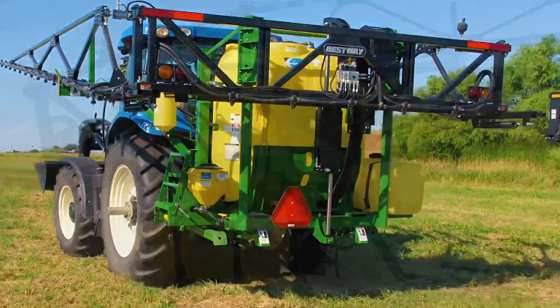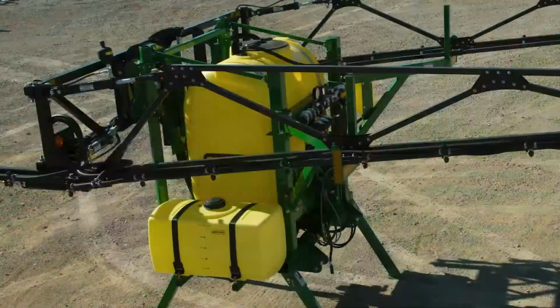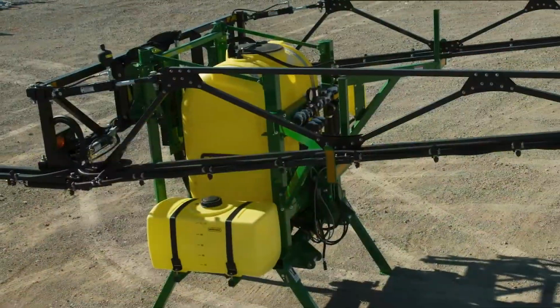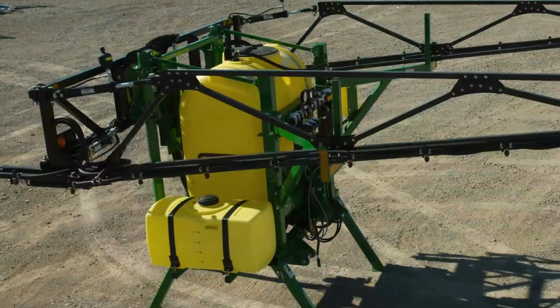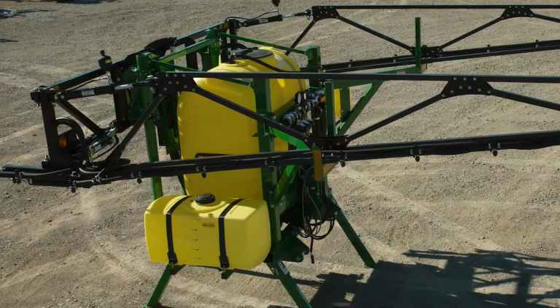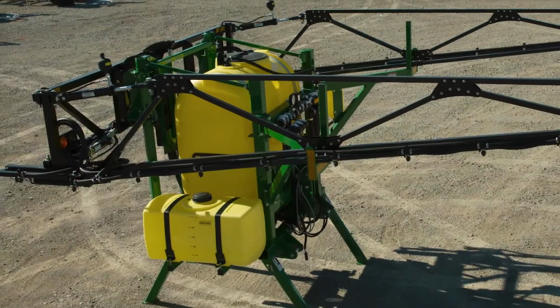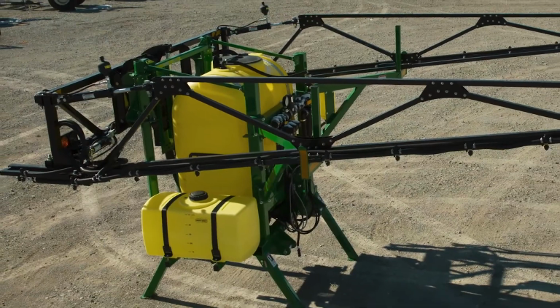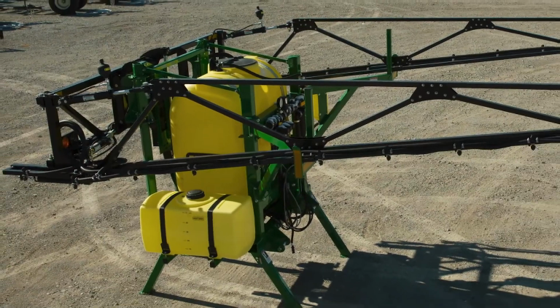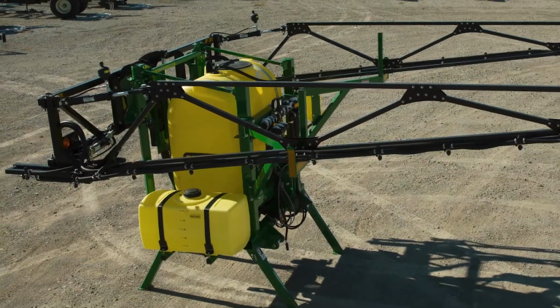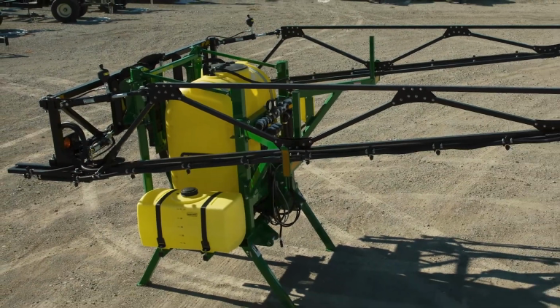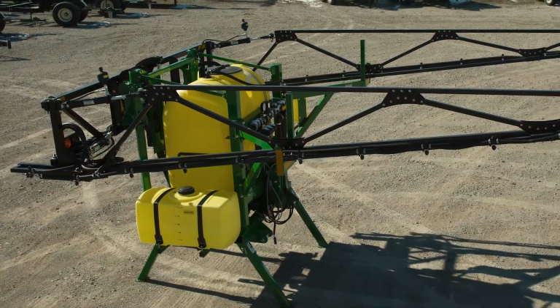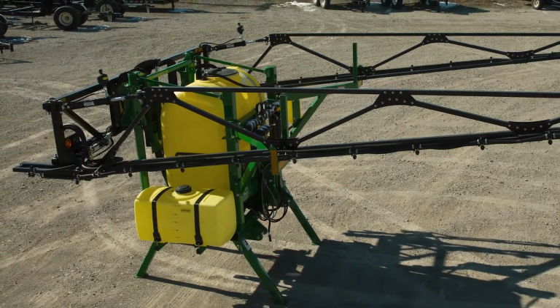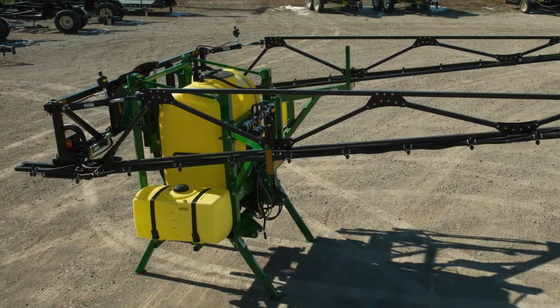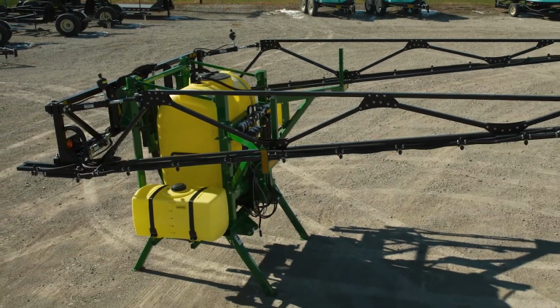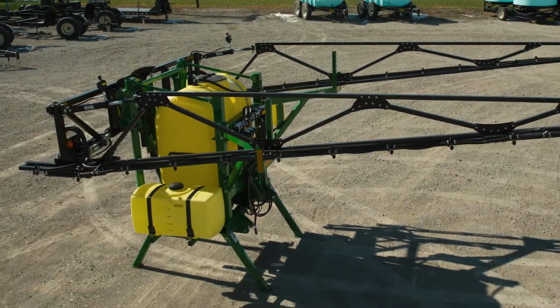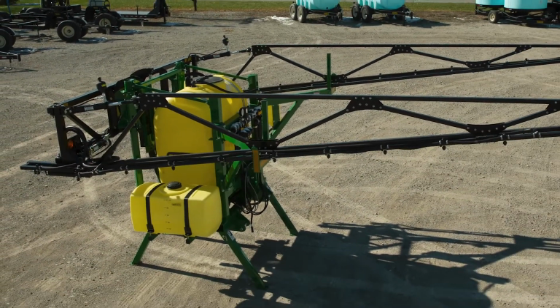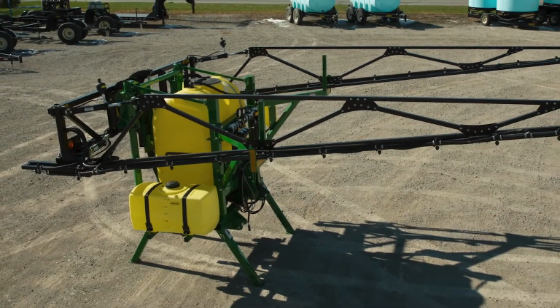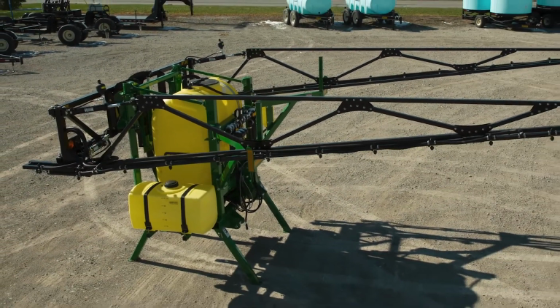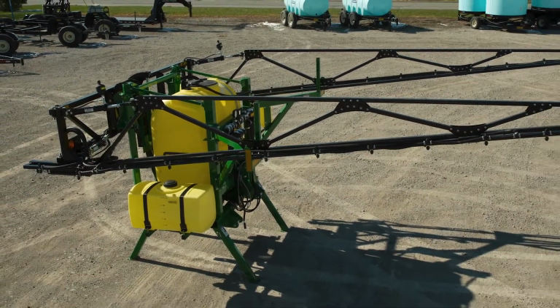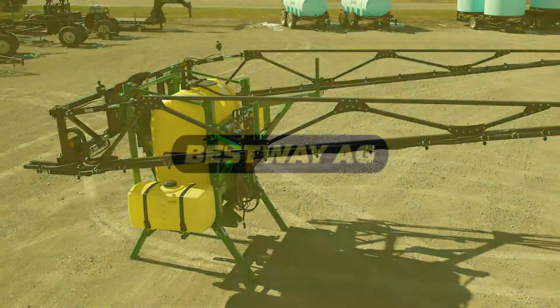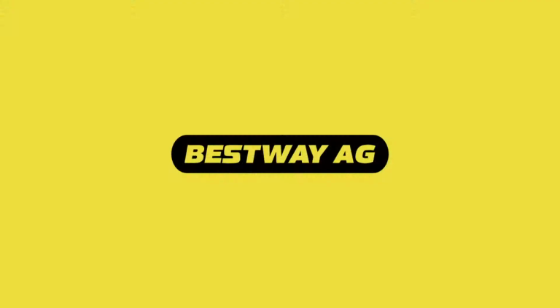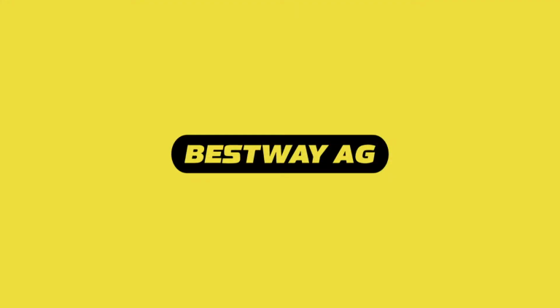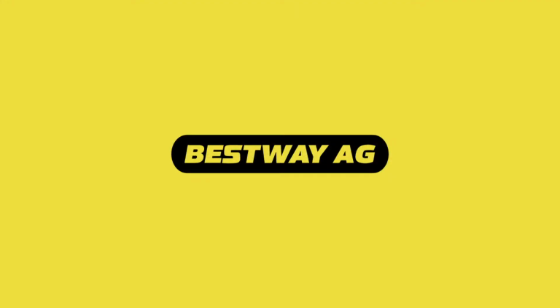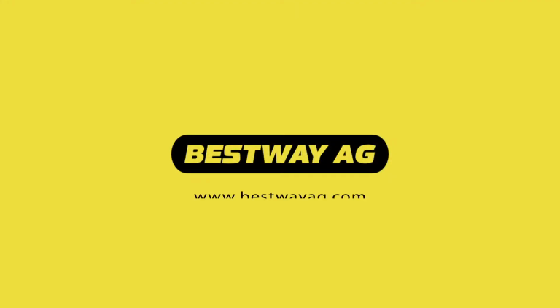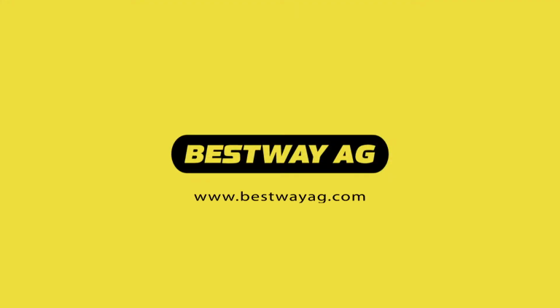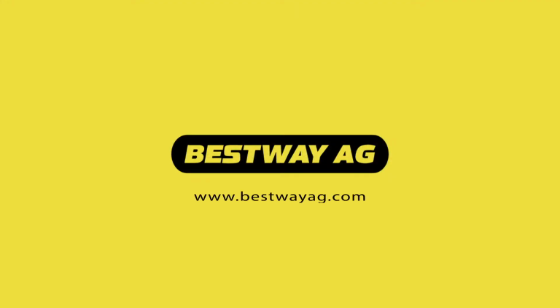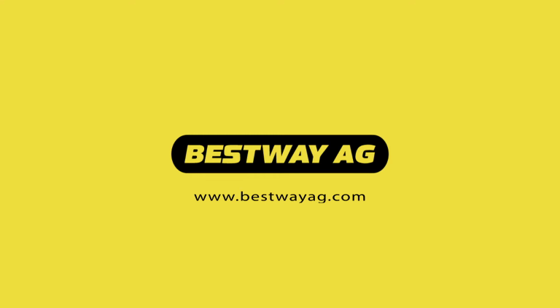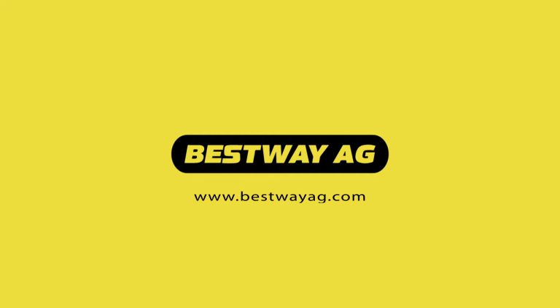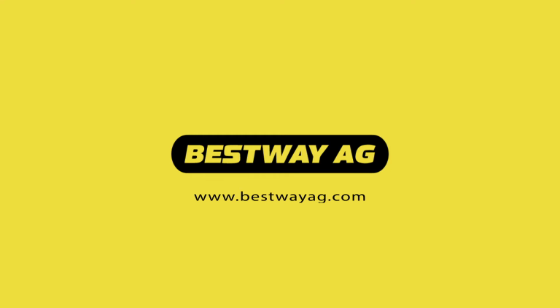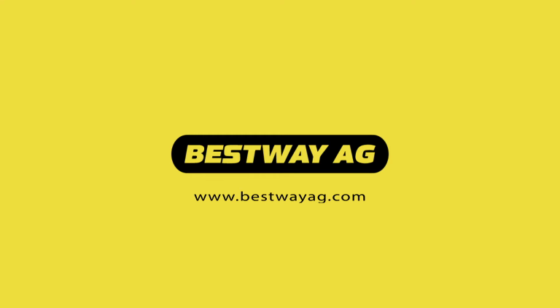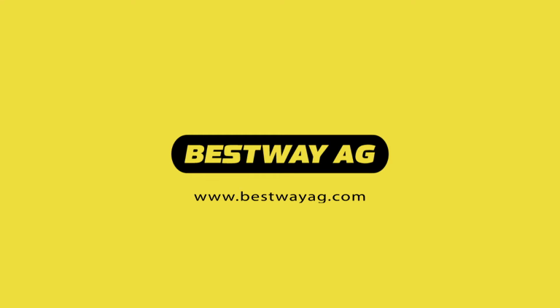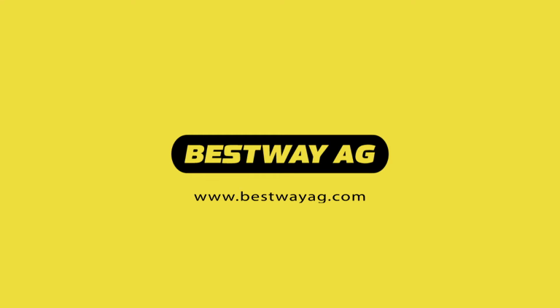With a host of other options, there's a Pro-Mount sprayer to meet your needs. Visit us at BestWayAg.com to learn more.